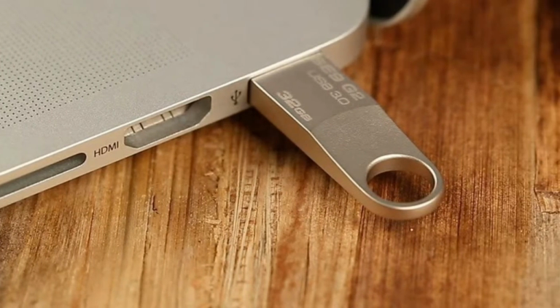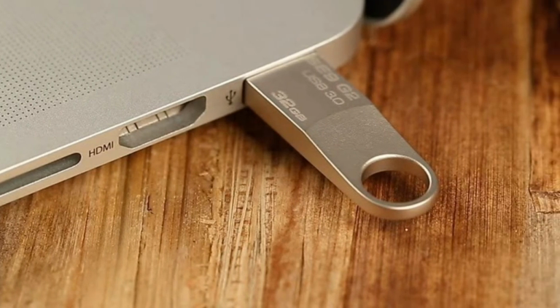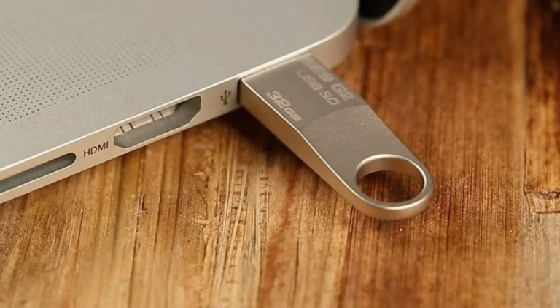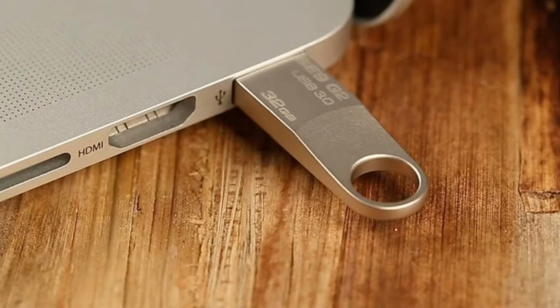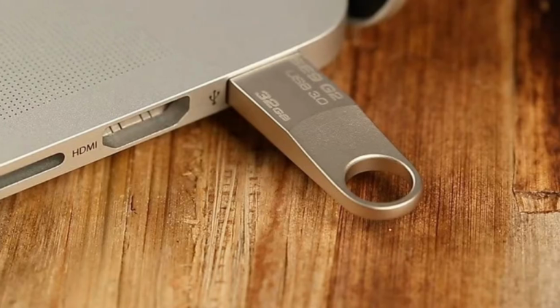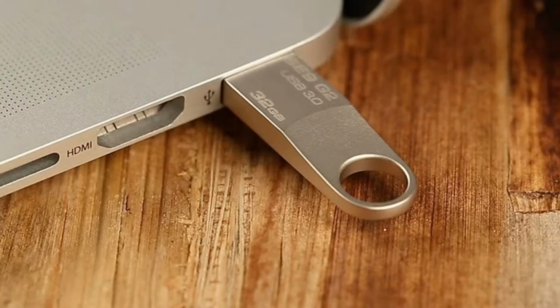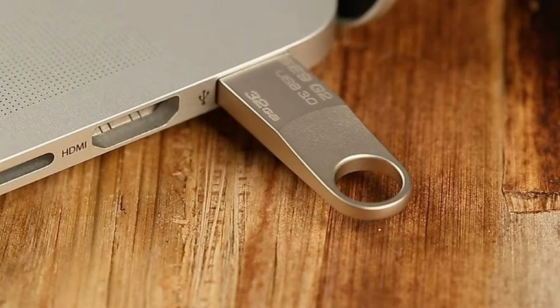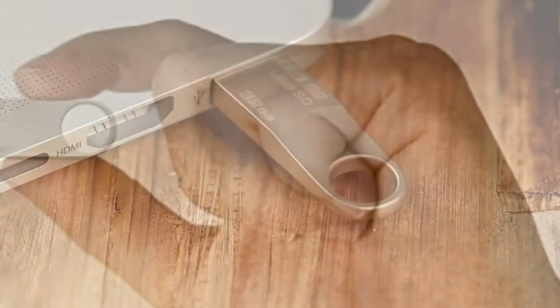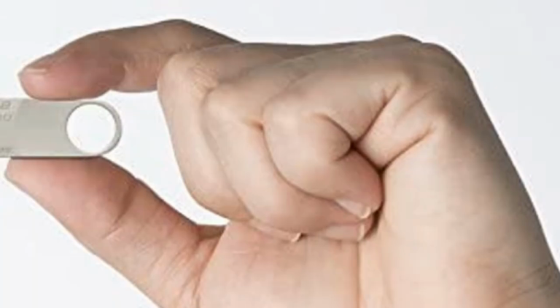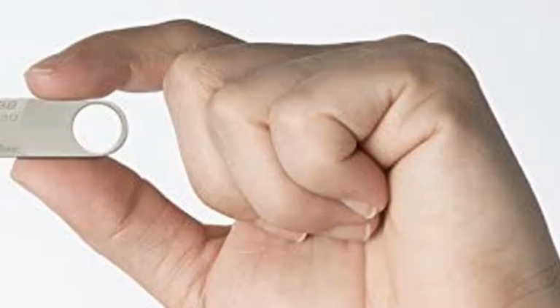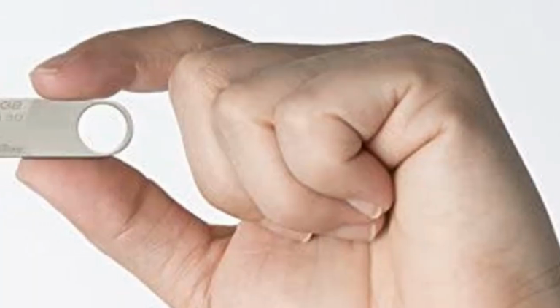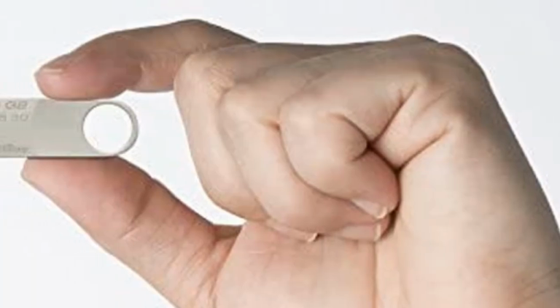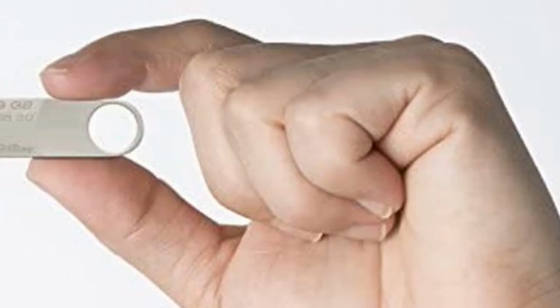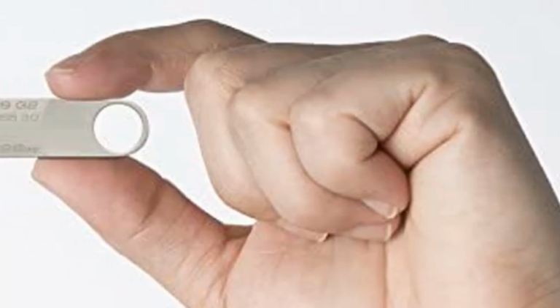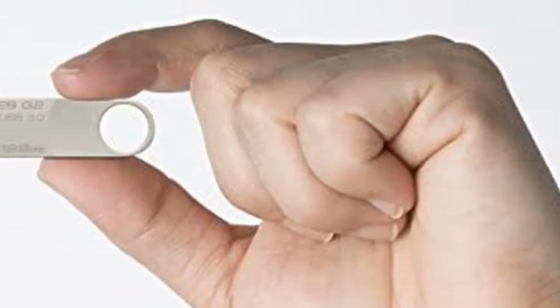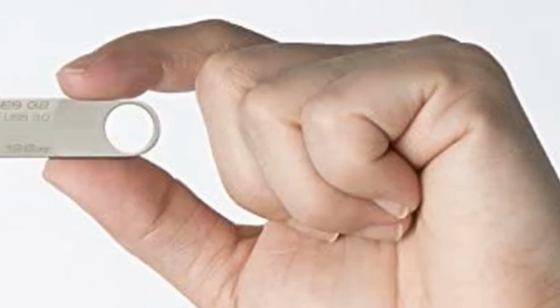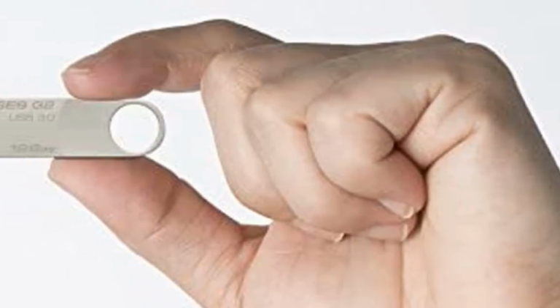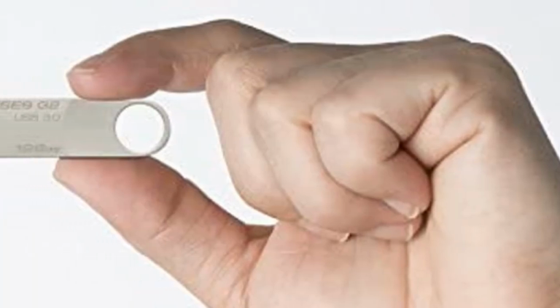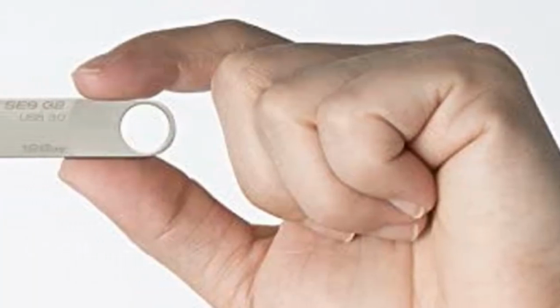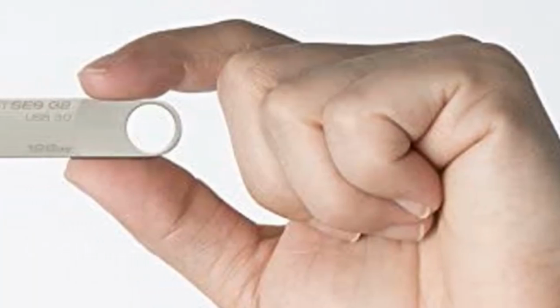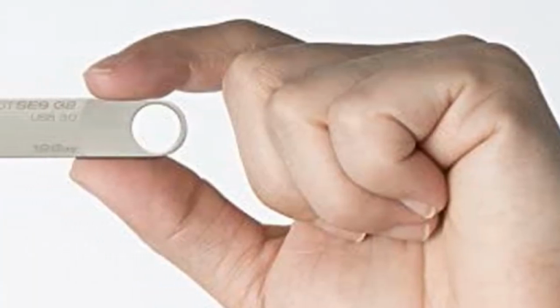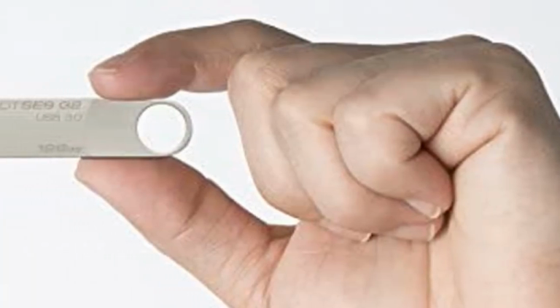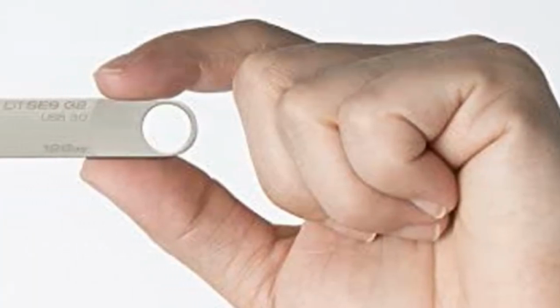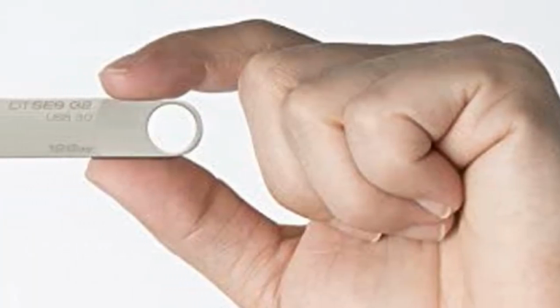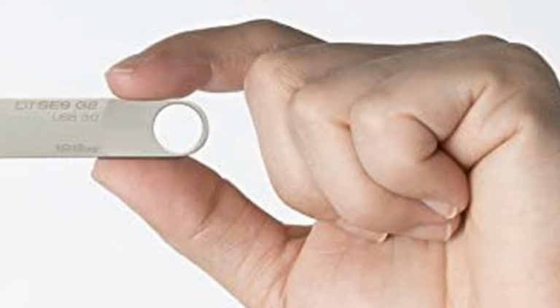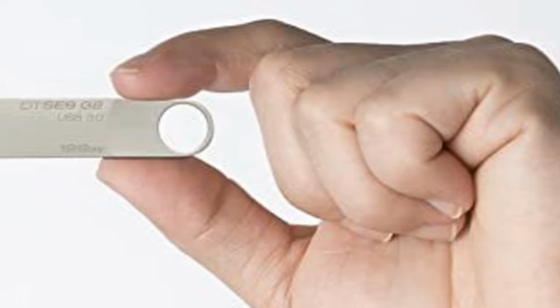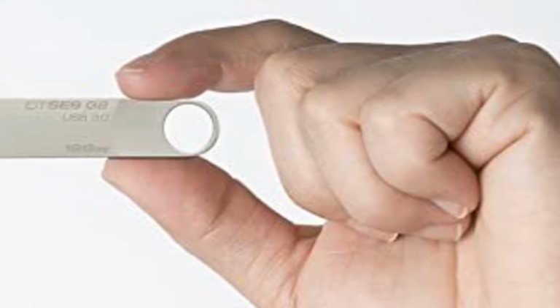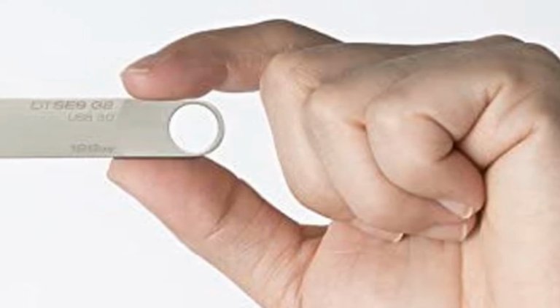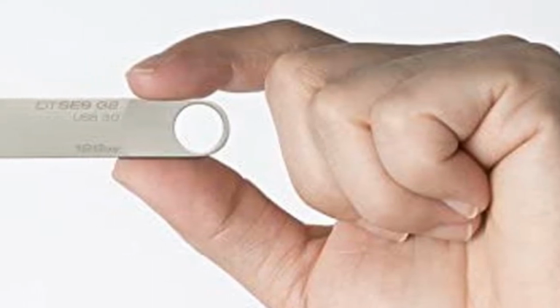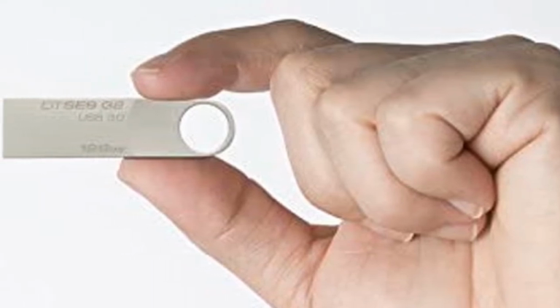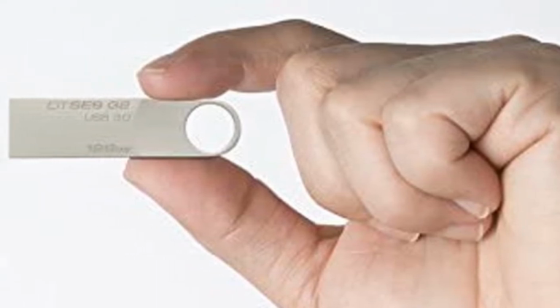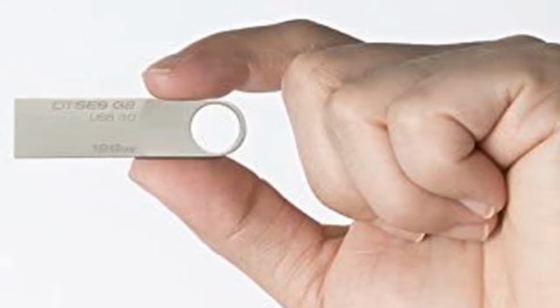If you want to buy USB flash drives, we think this list will be very worthy to you. Now, let's get started with the video.